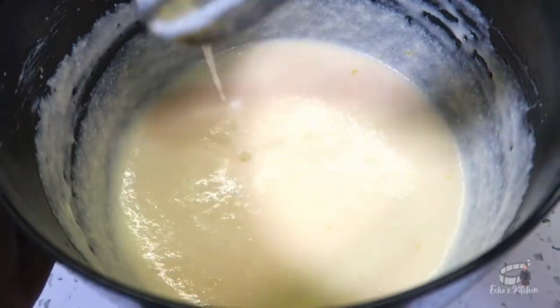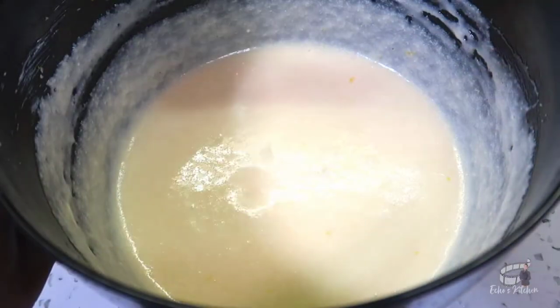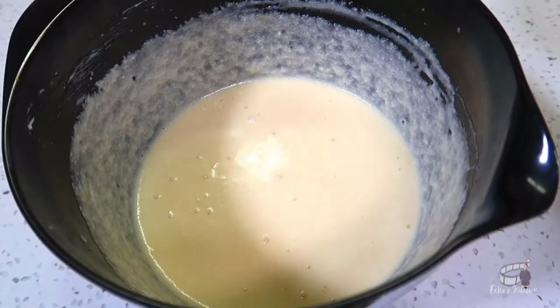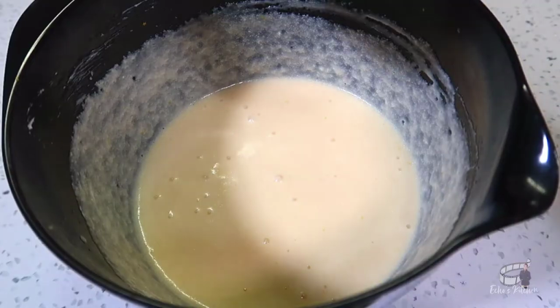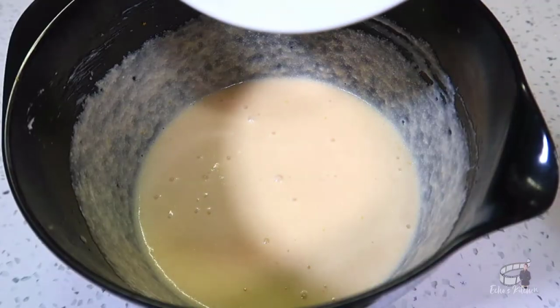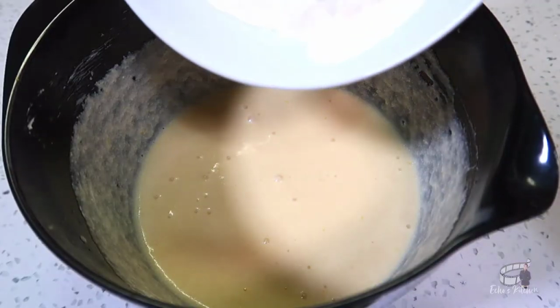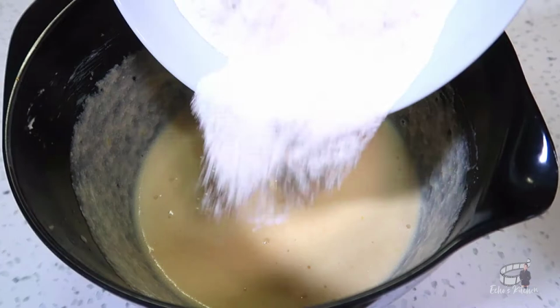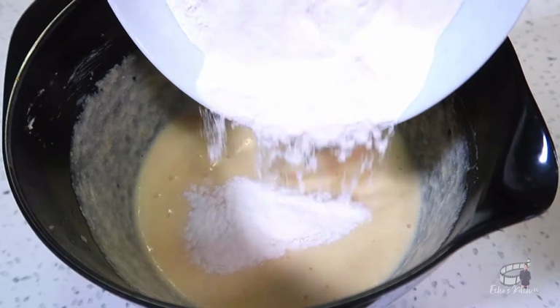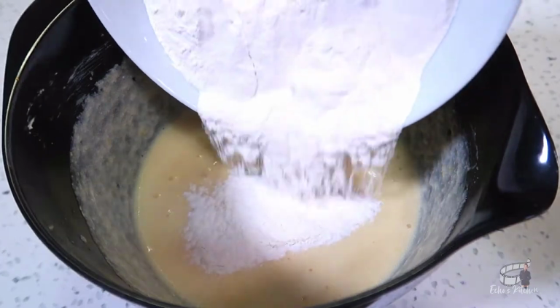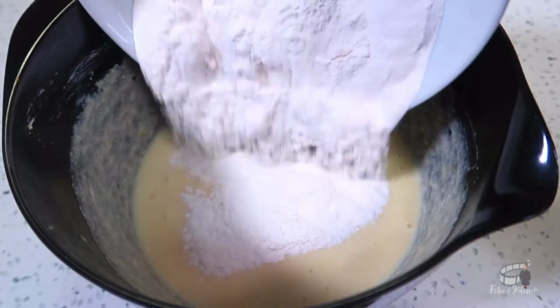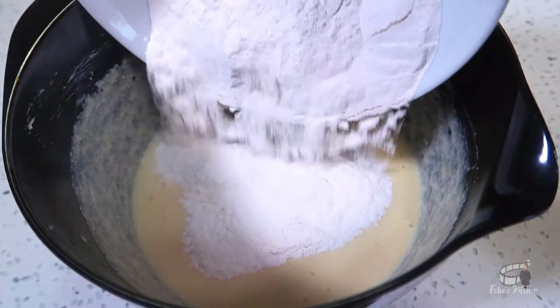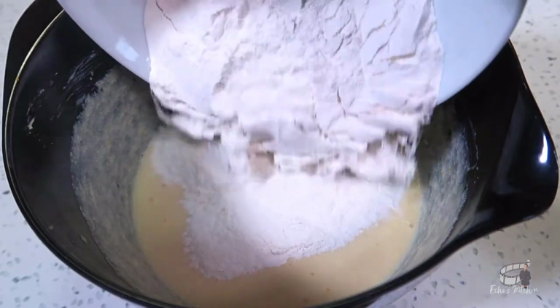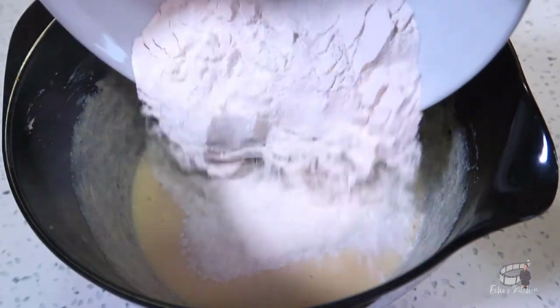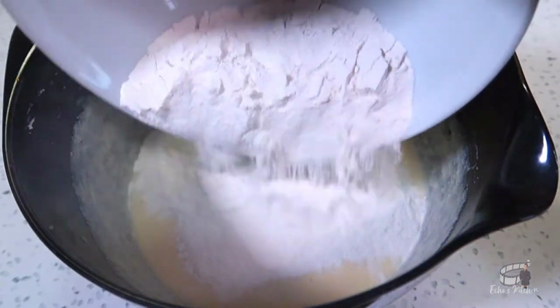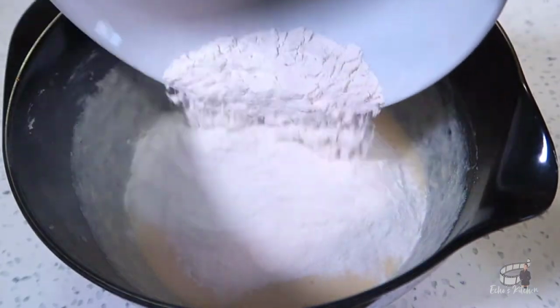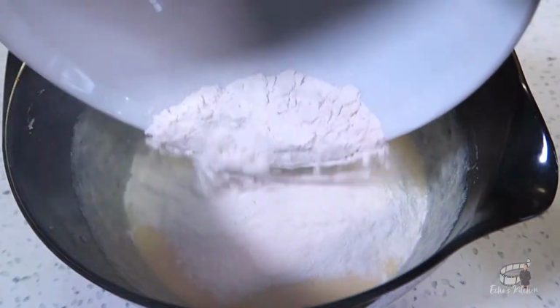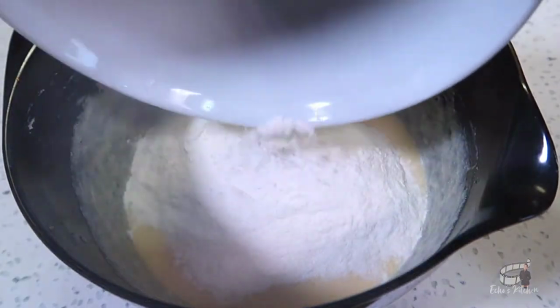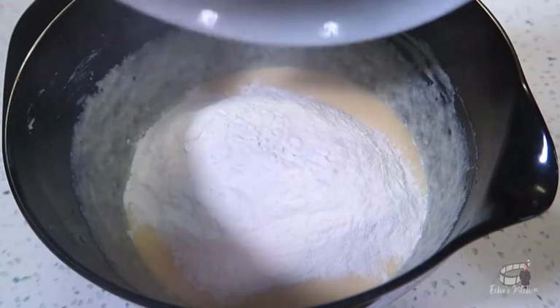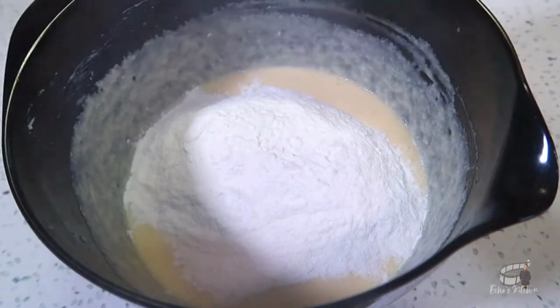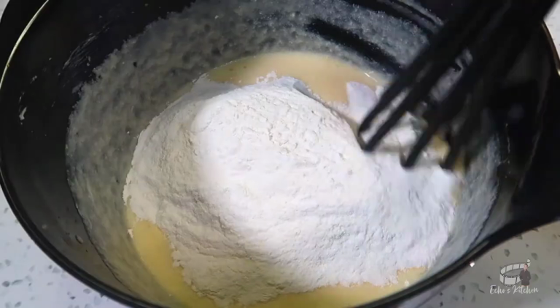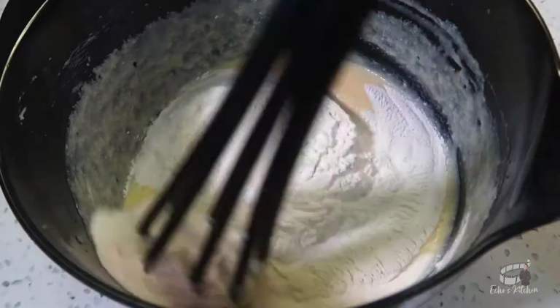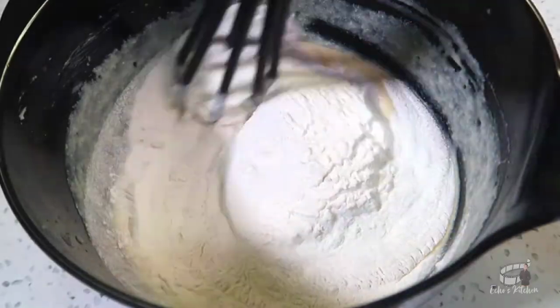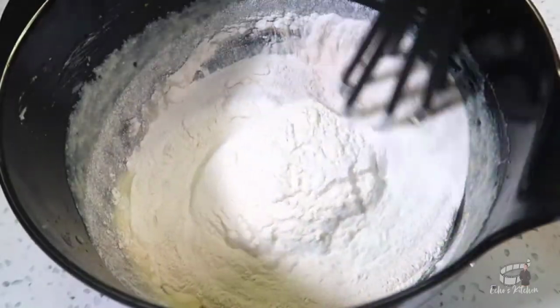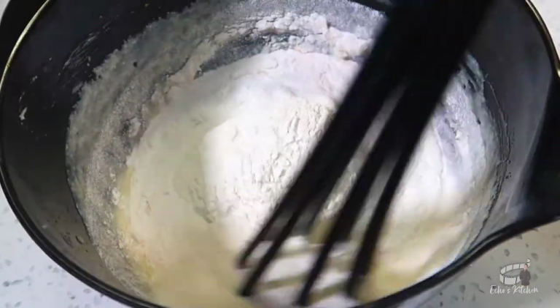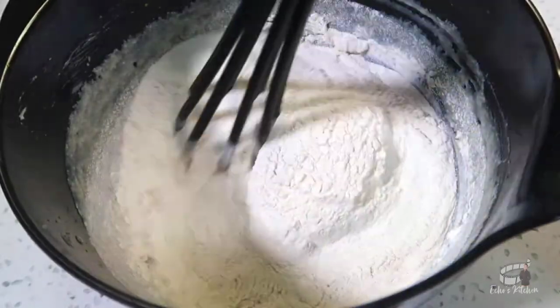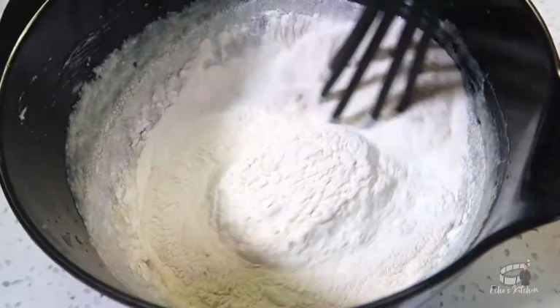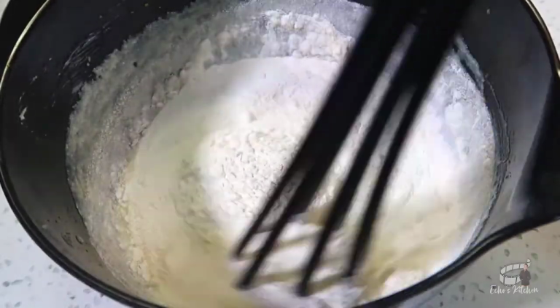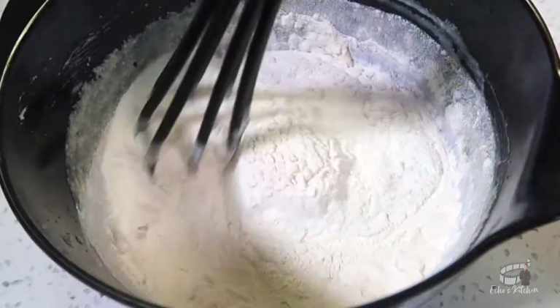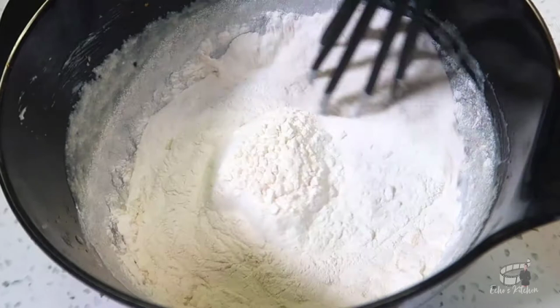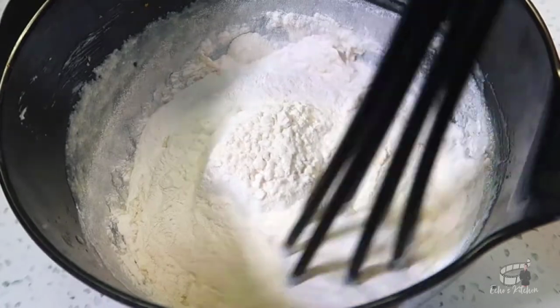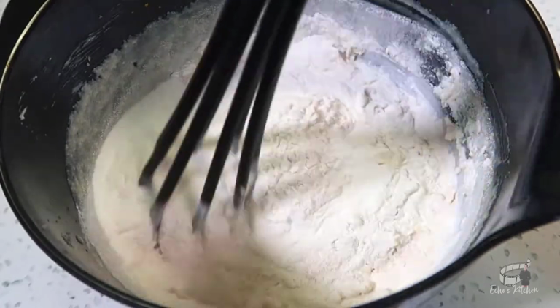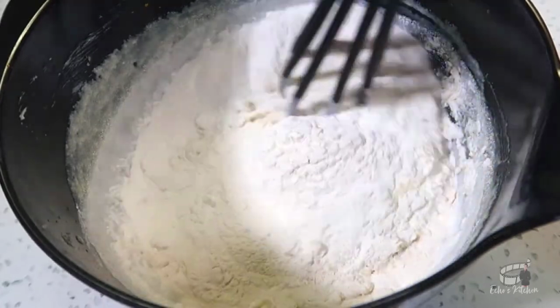Now add the flour into the batter and mix until the flour is well combined without over mixing.